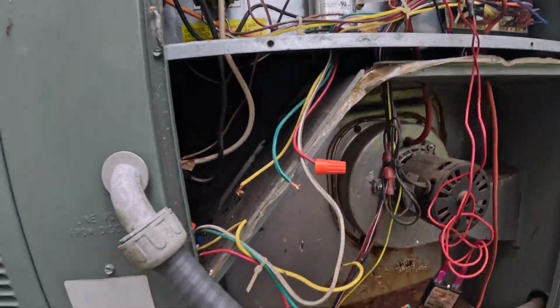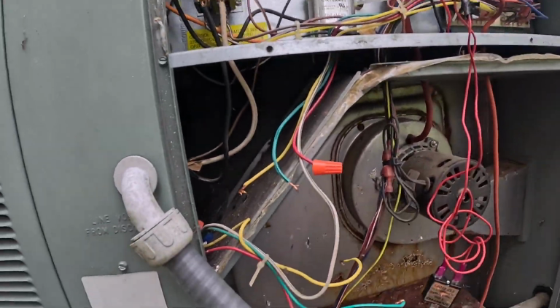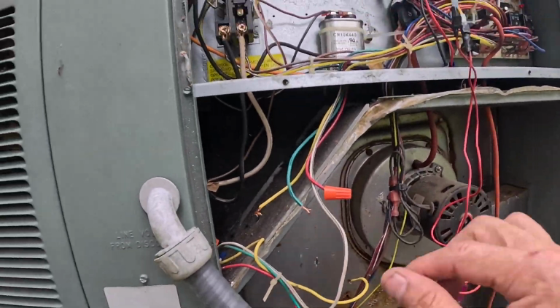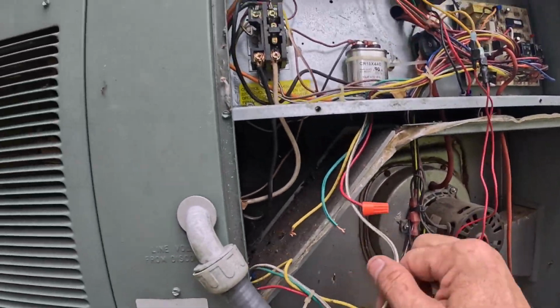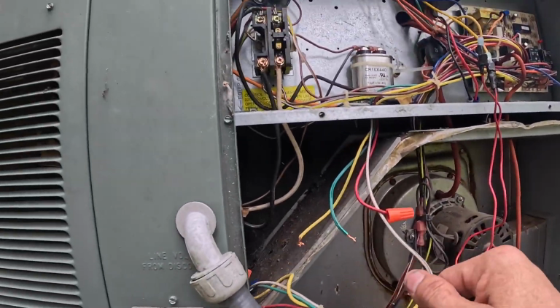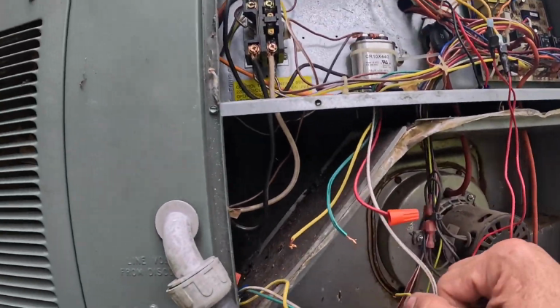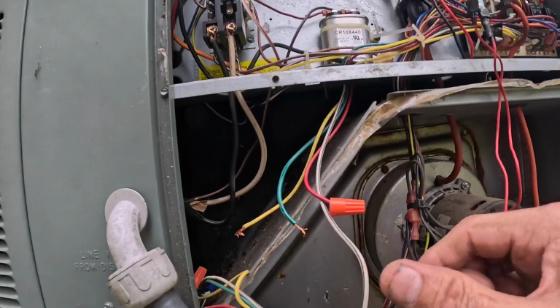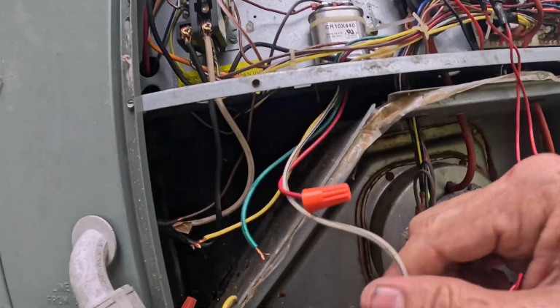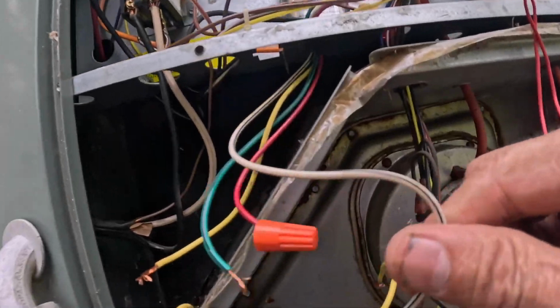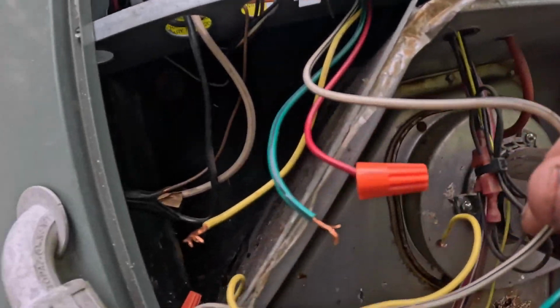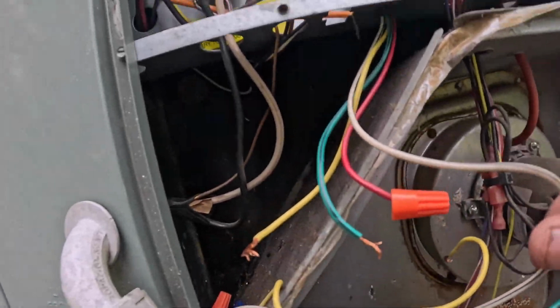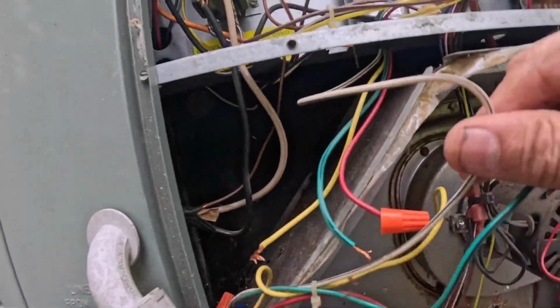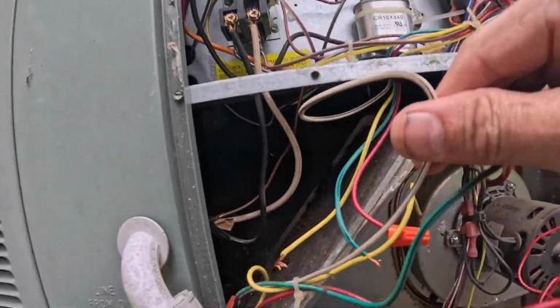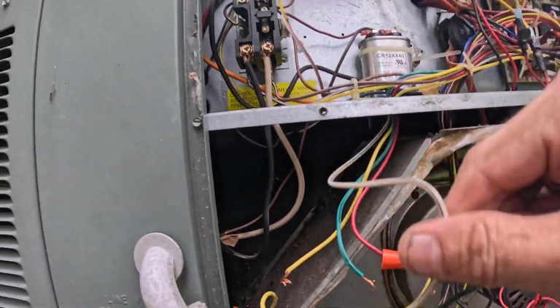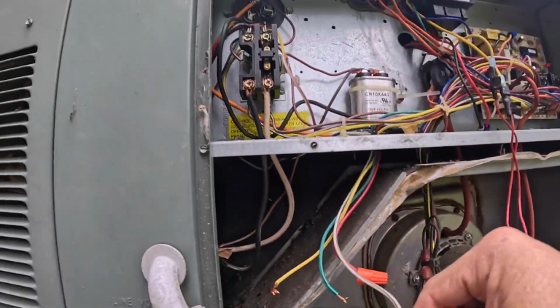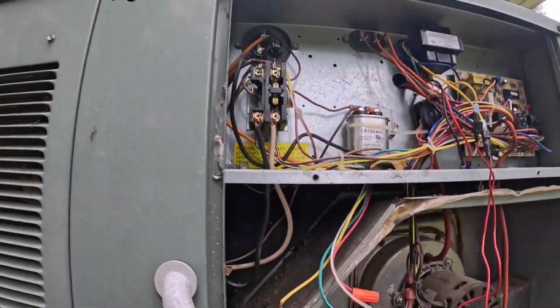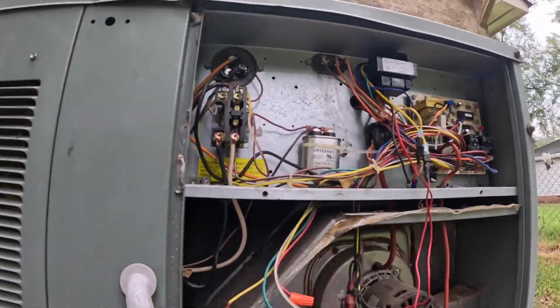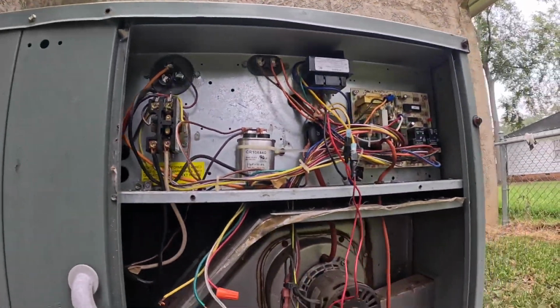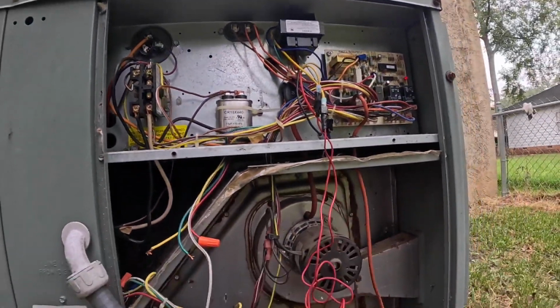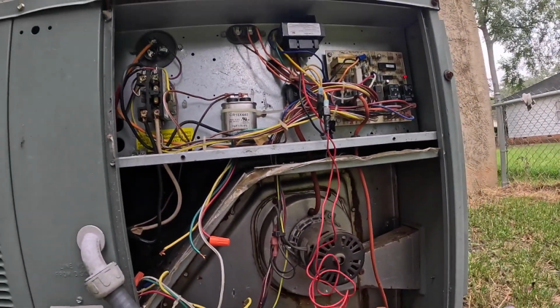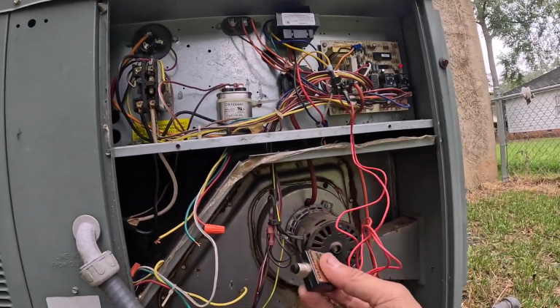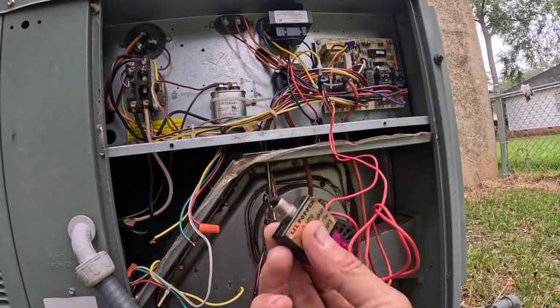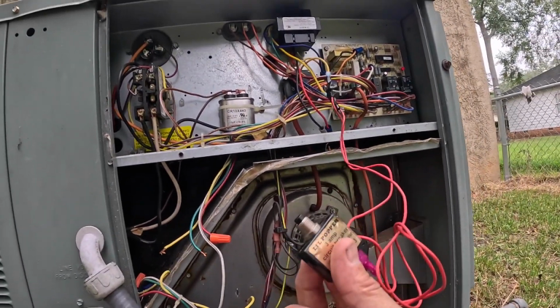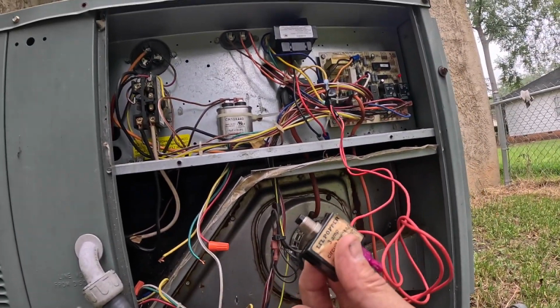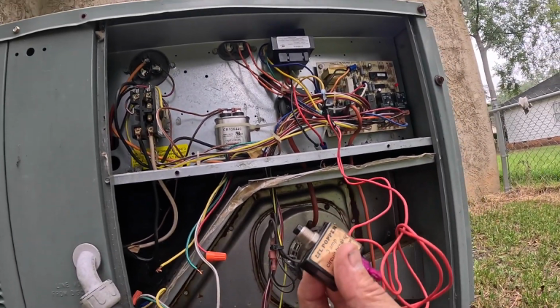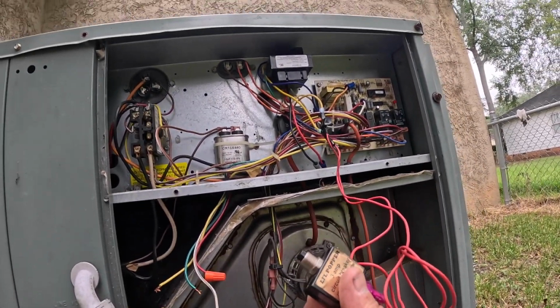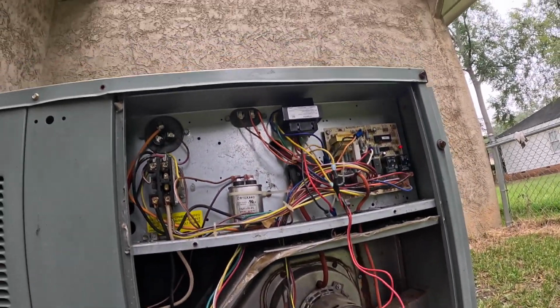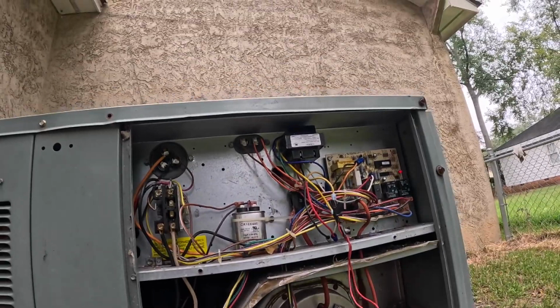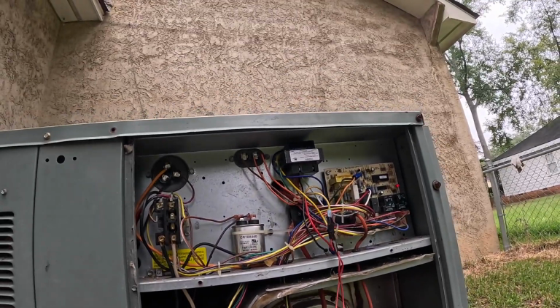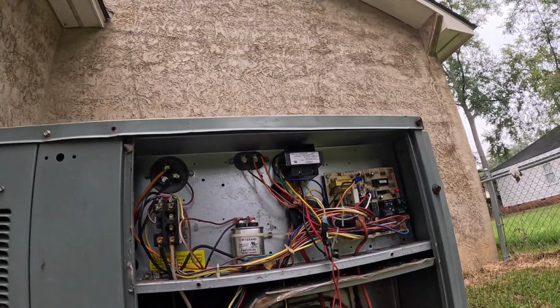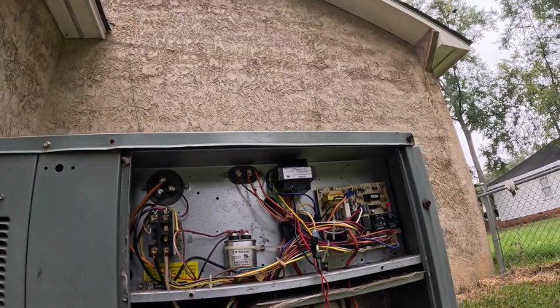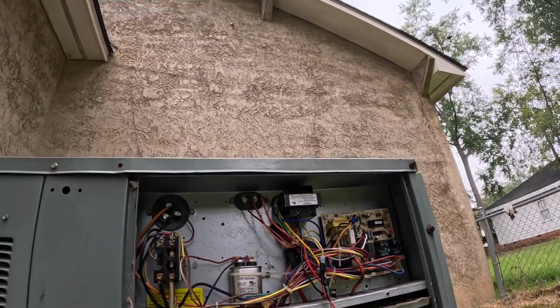Alright, the only wire that's still hooked up is white. And right now I am not tripping anything — there is nothing.